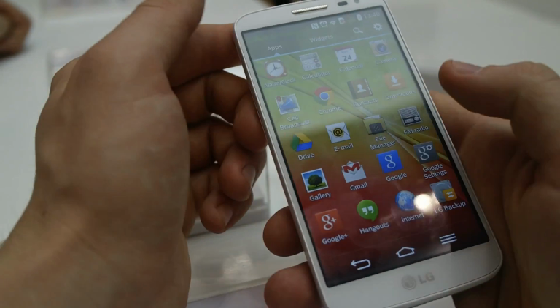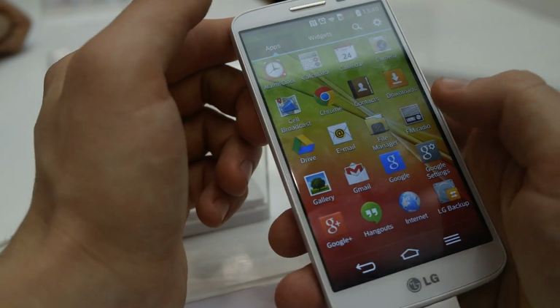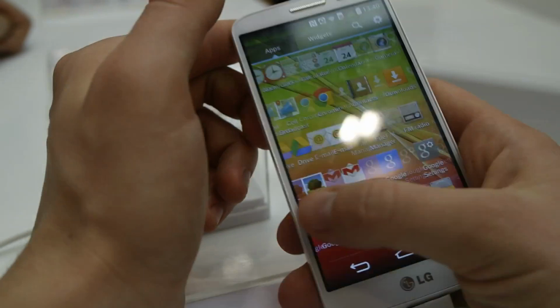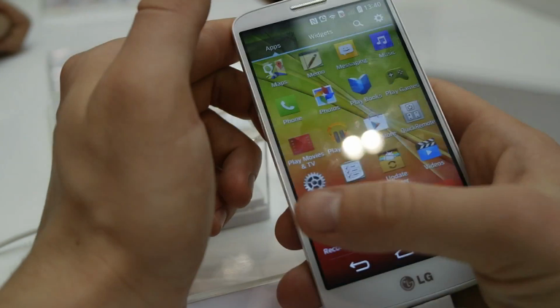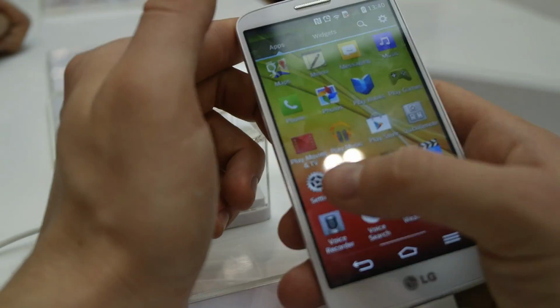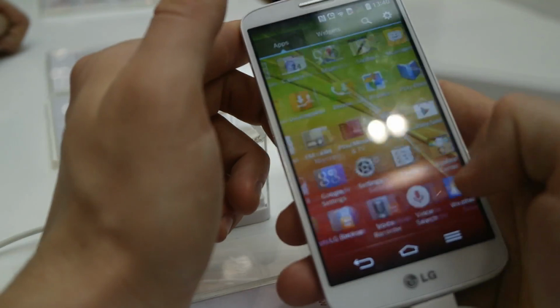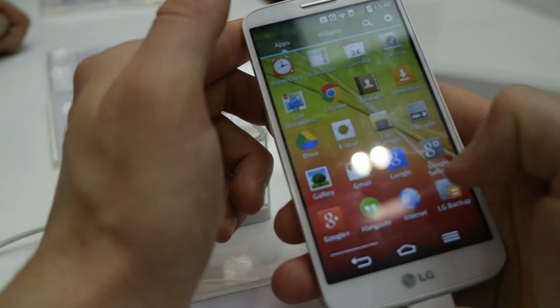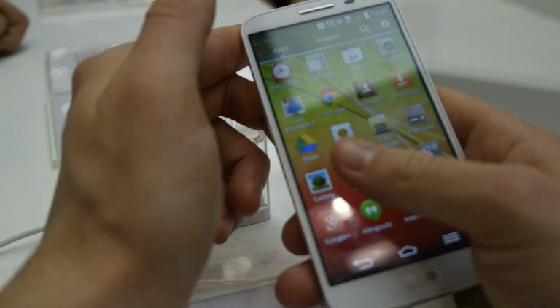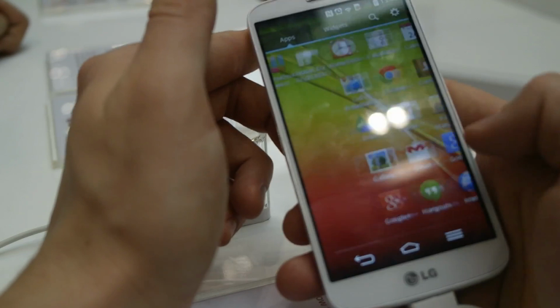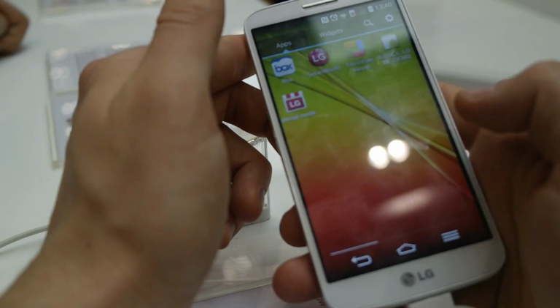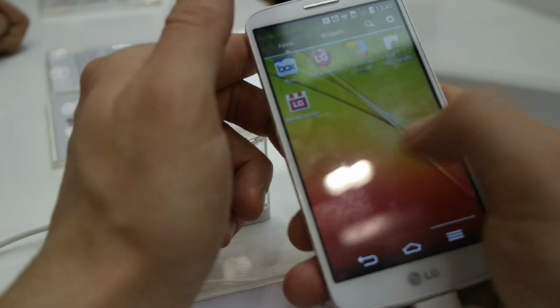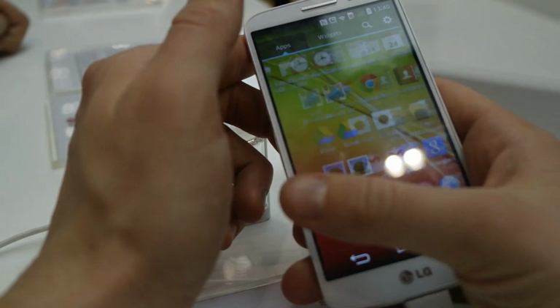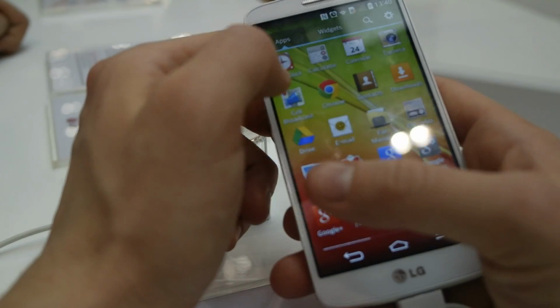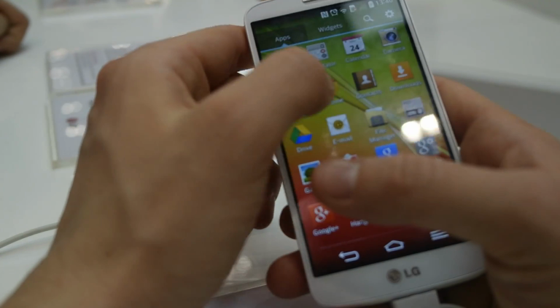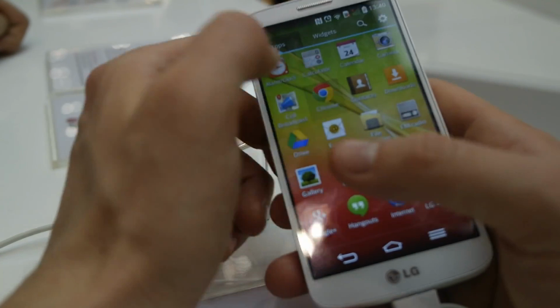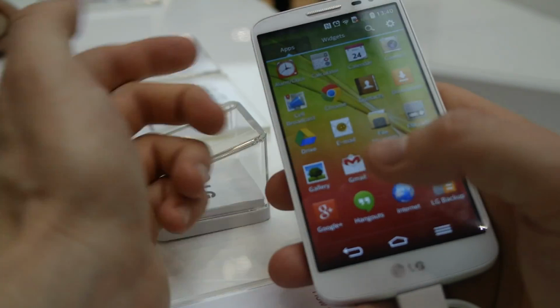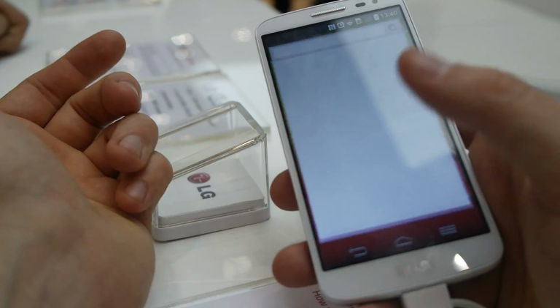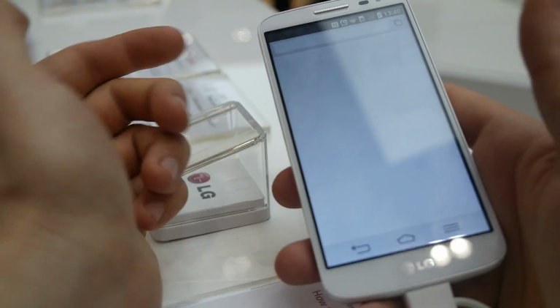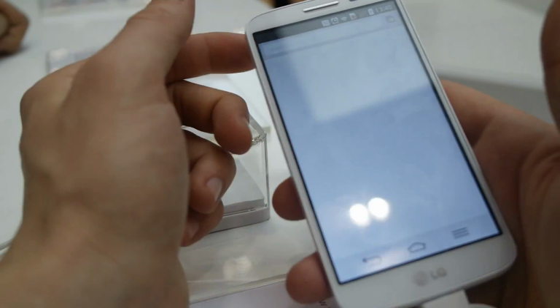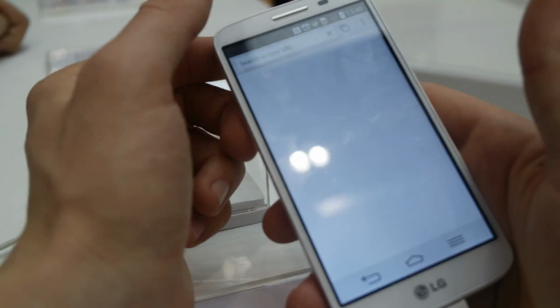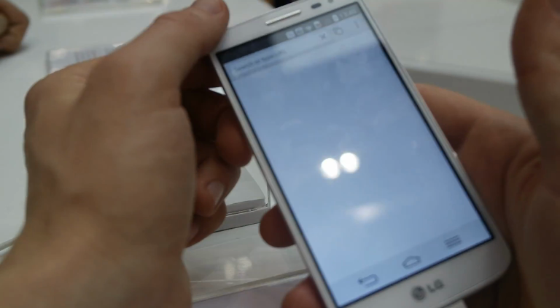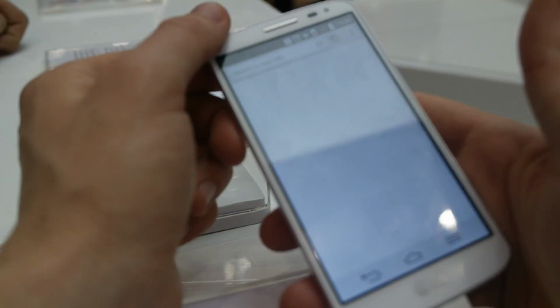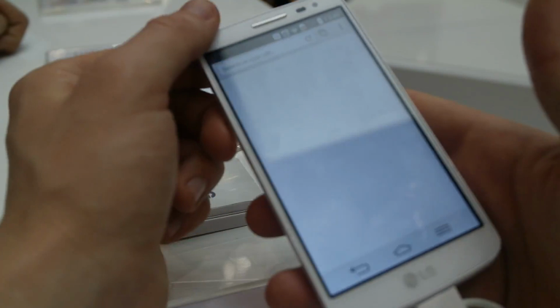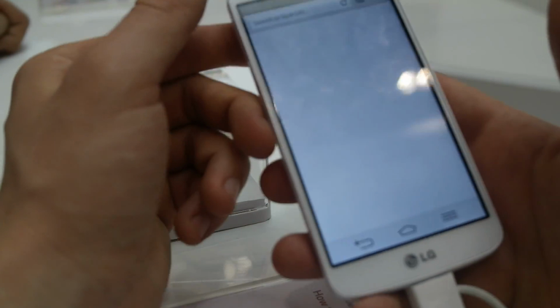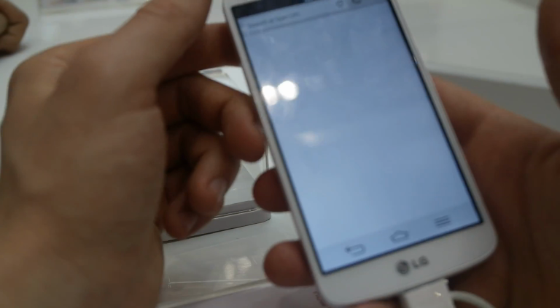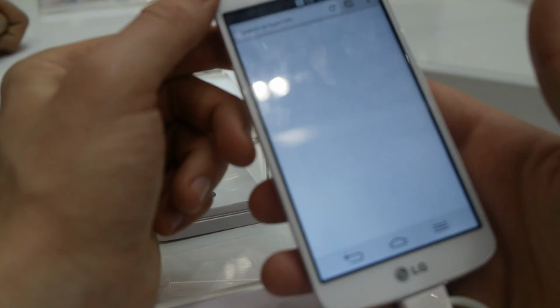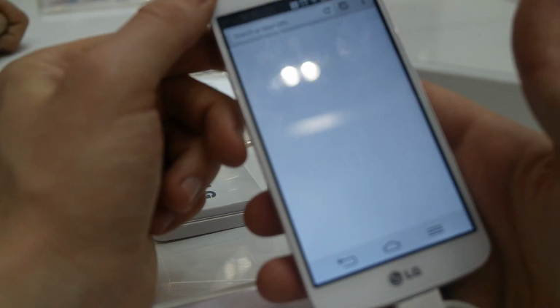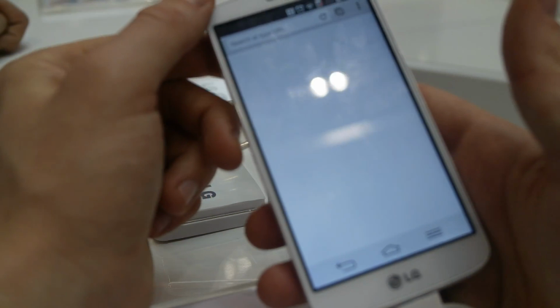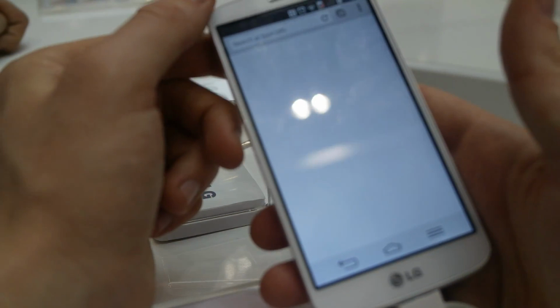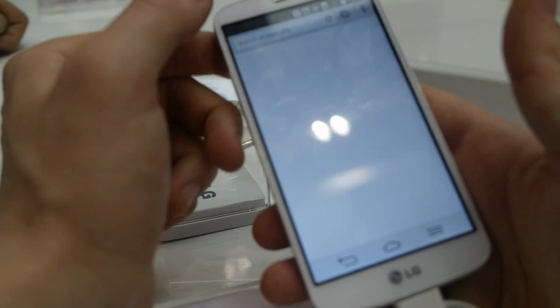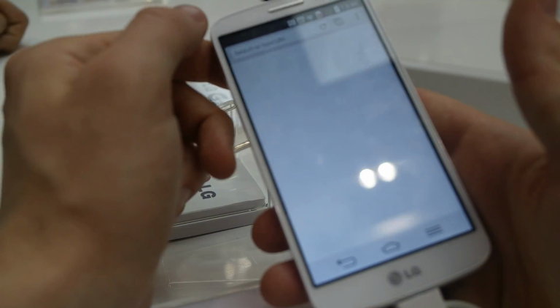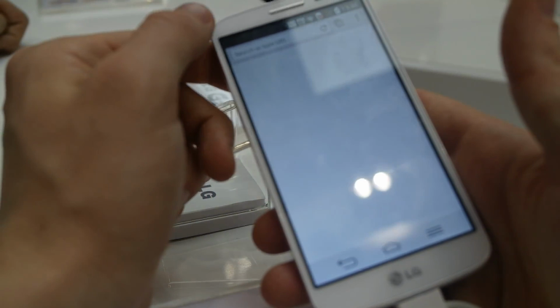Let's just open a browser — Google Chrome — and check the internet.